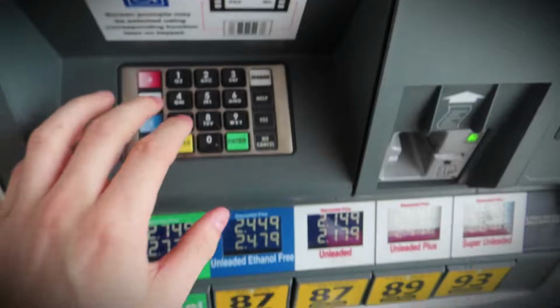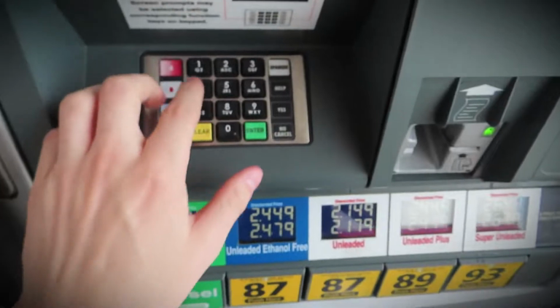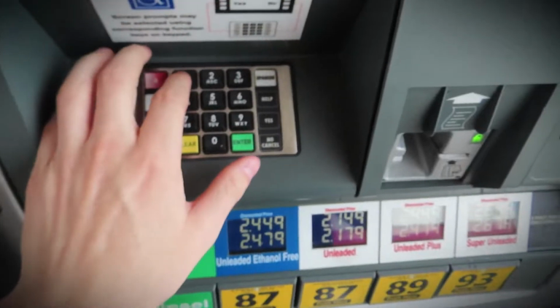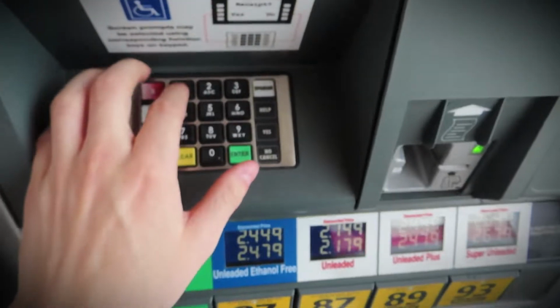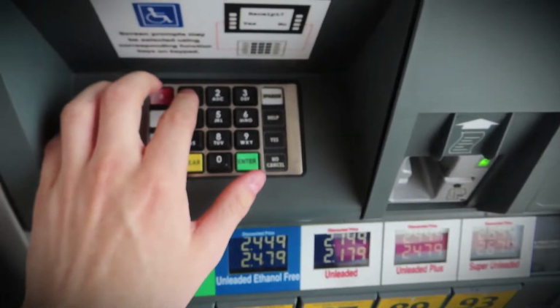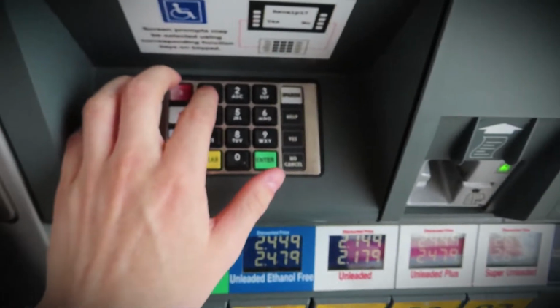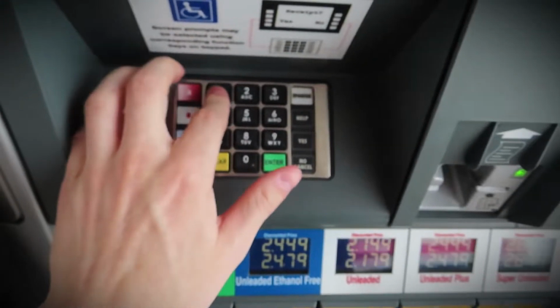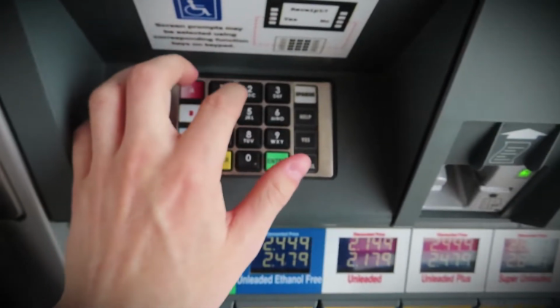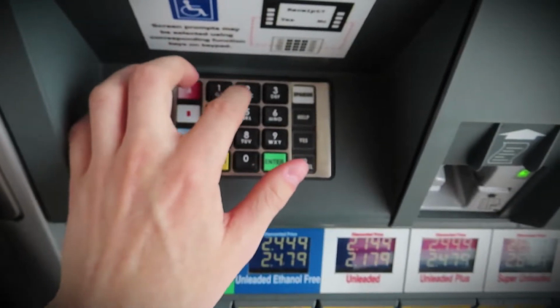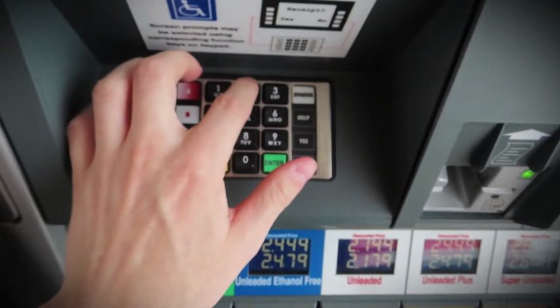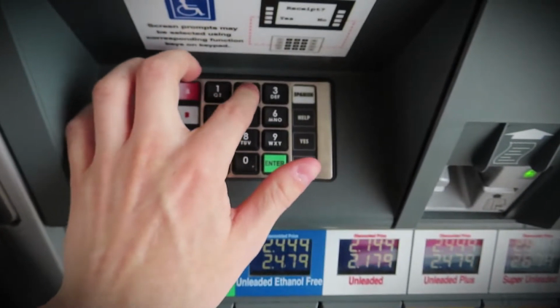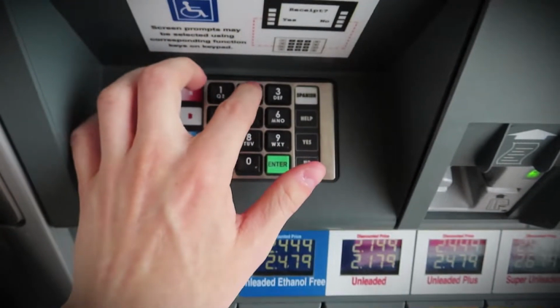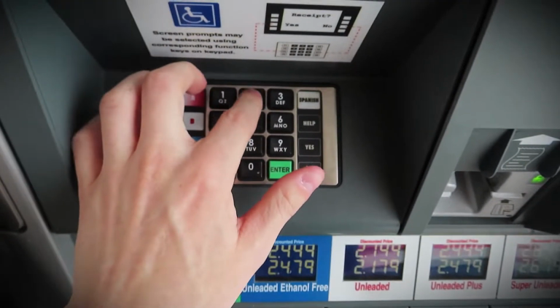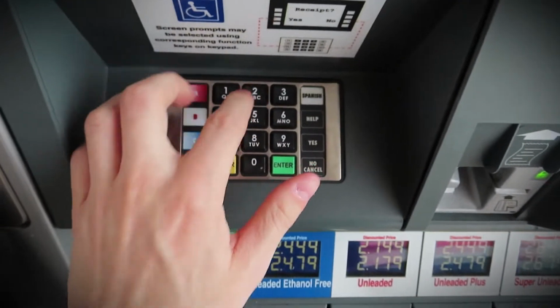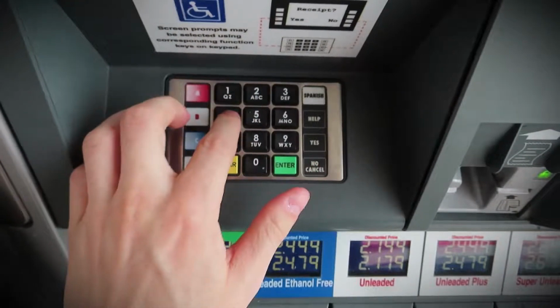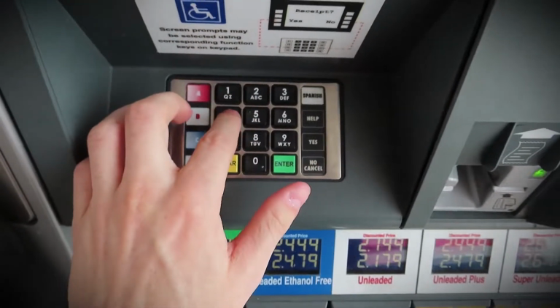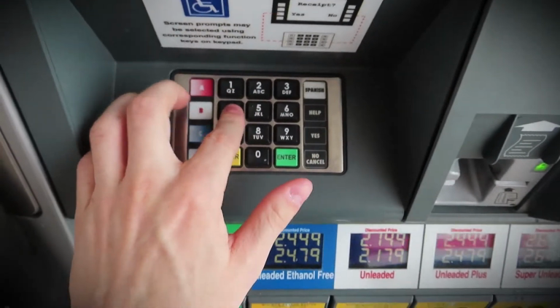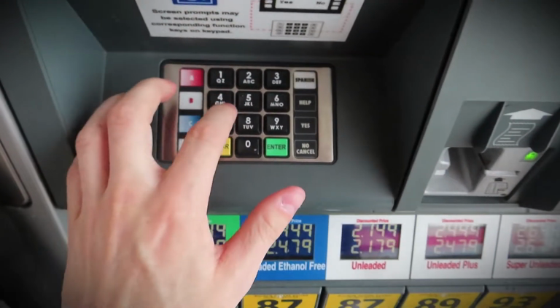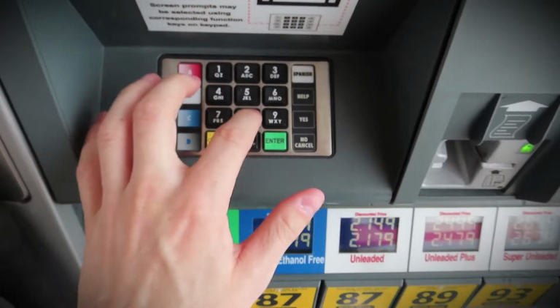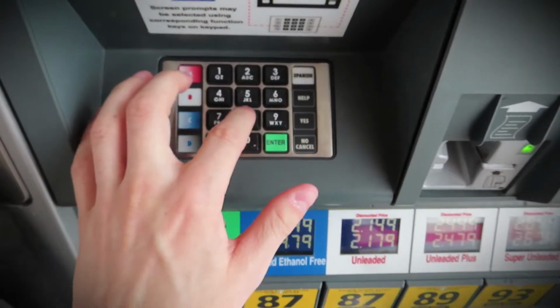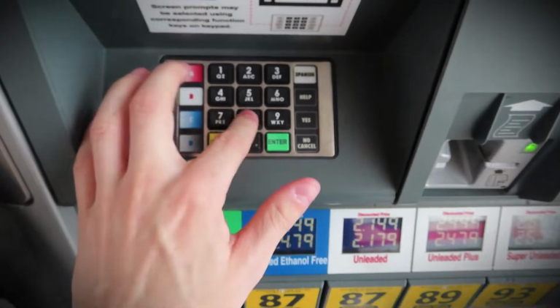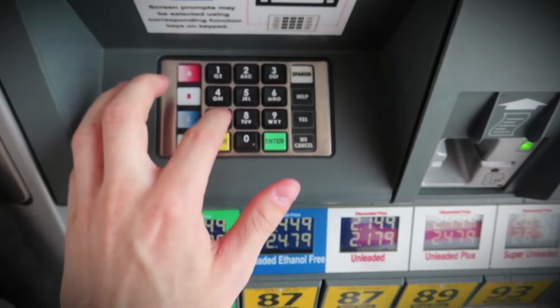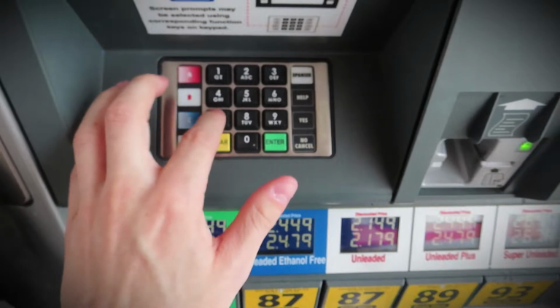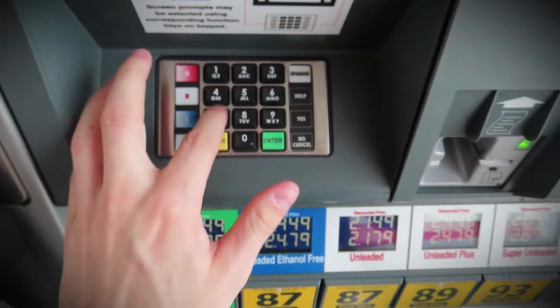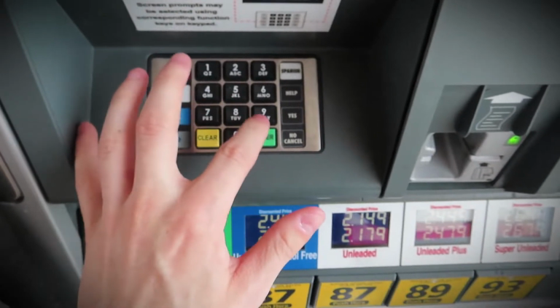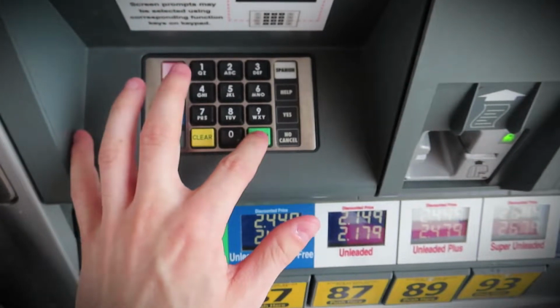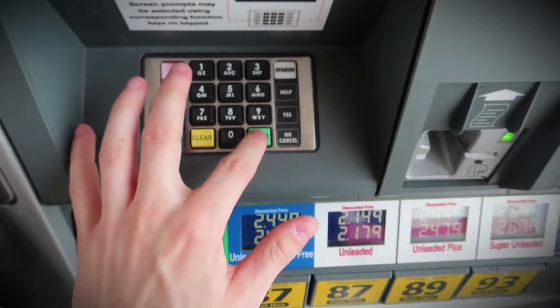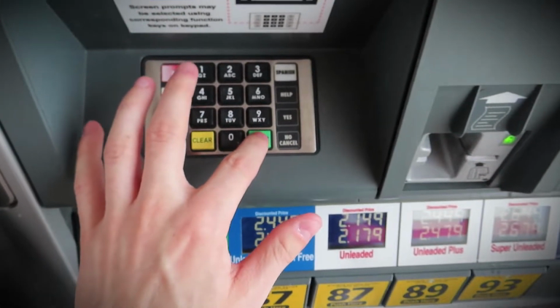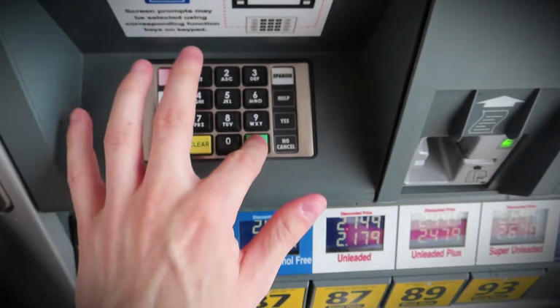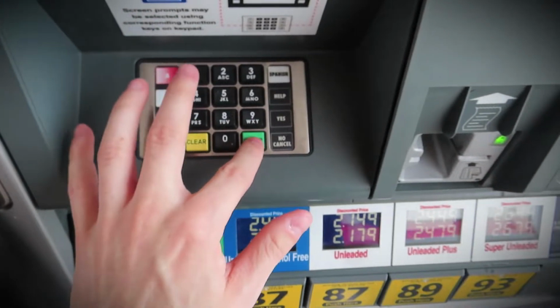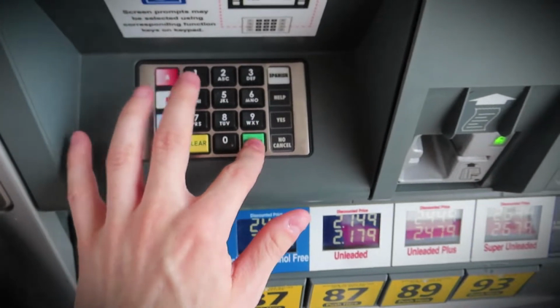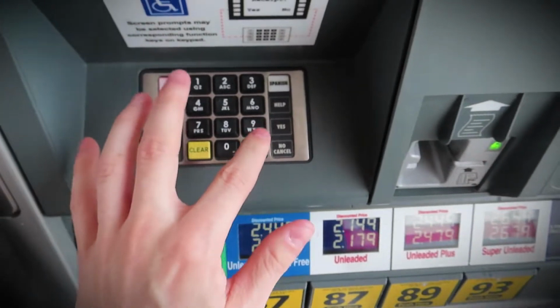If you hit 1, 2, 2, 4, 8, 7, and then press enter twice.